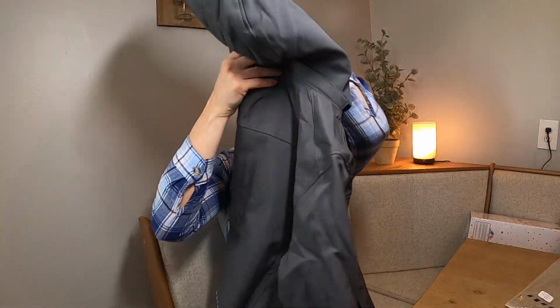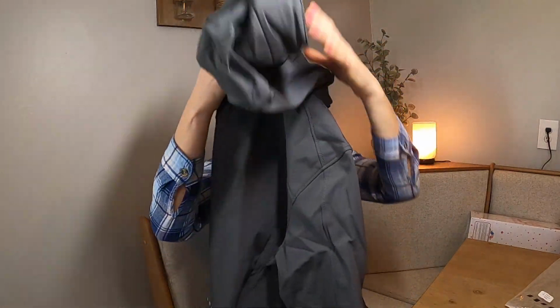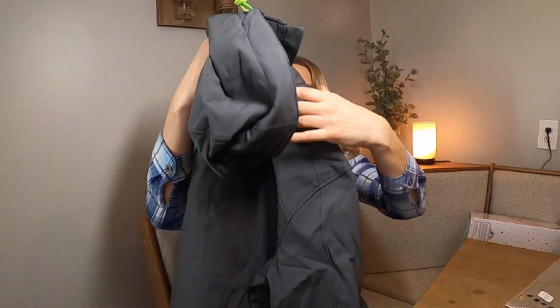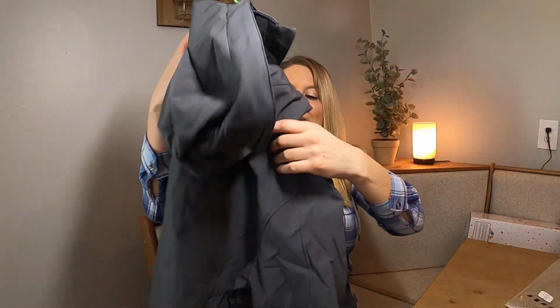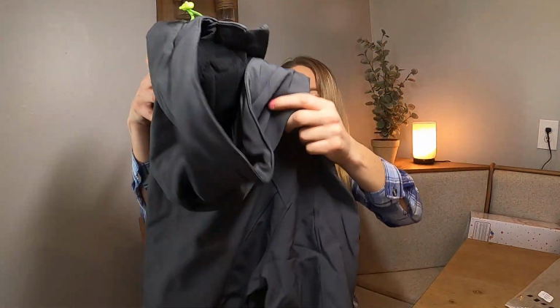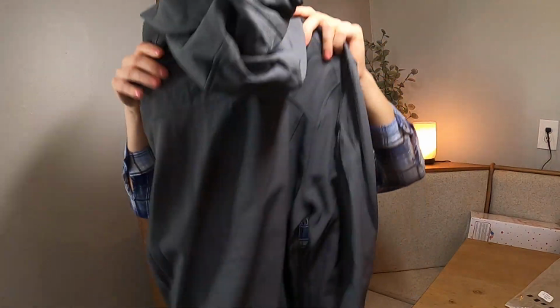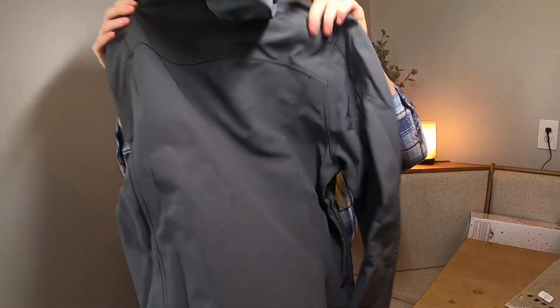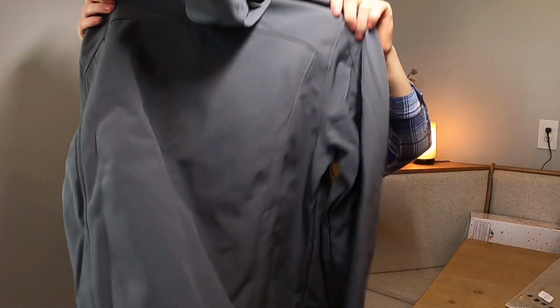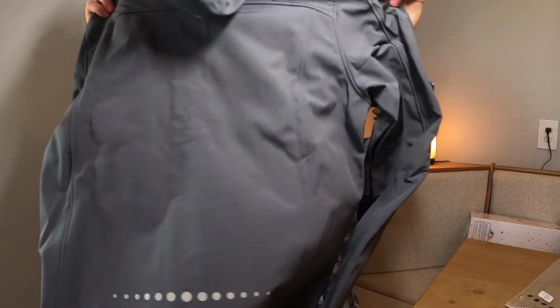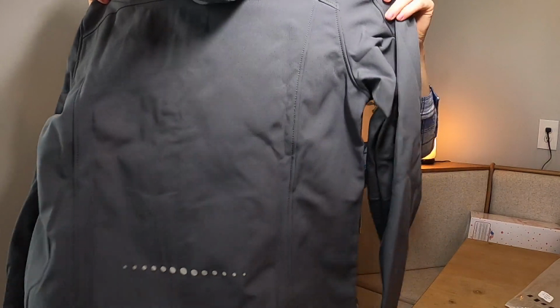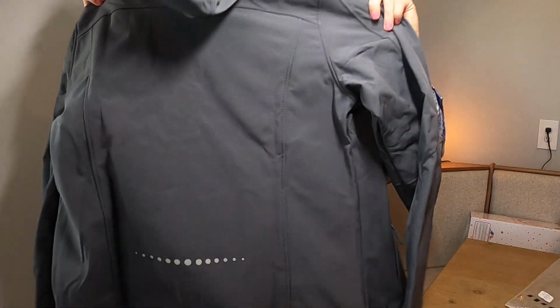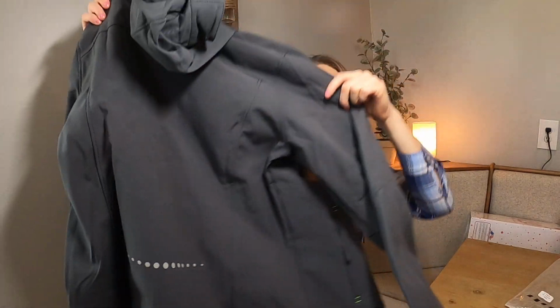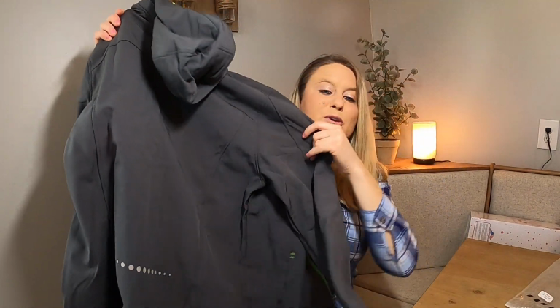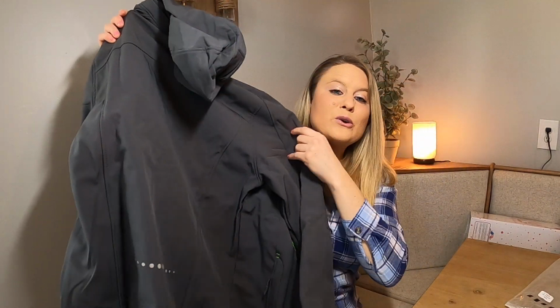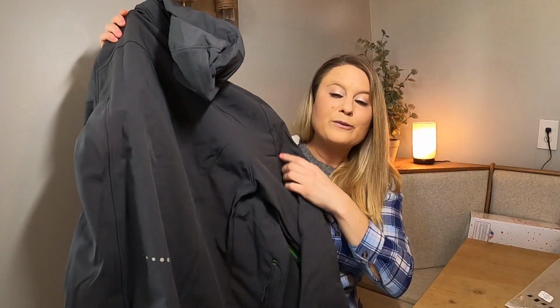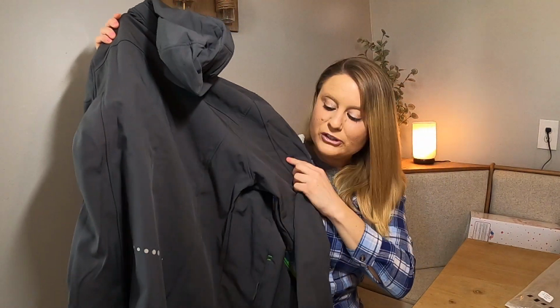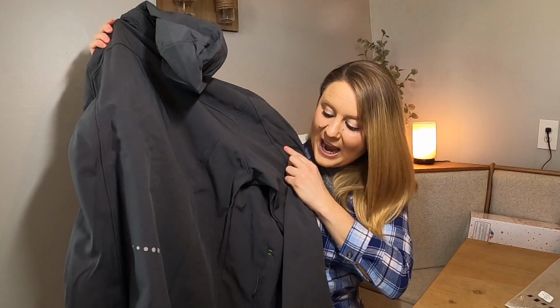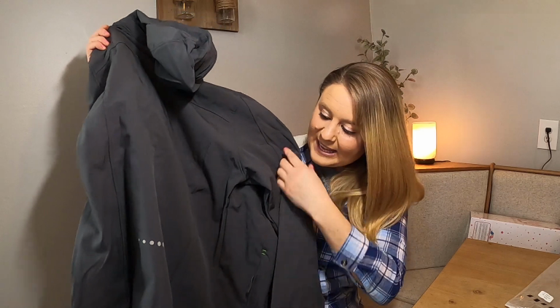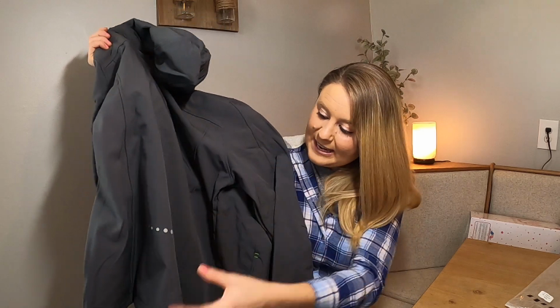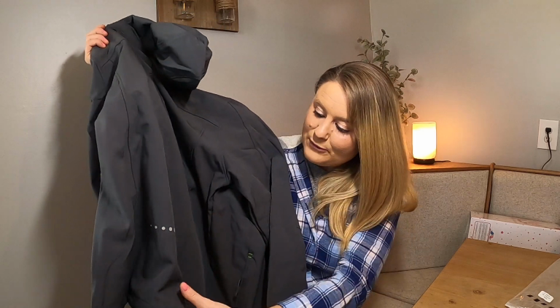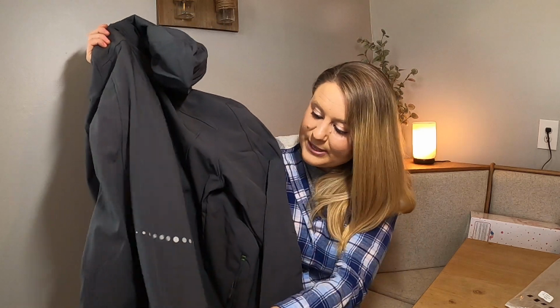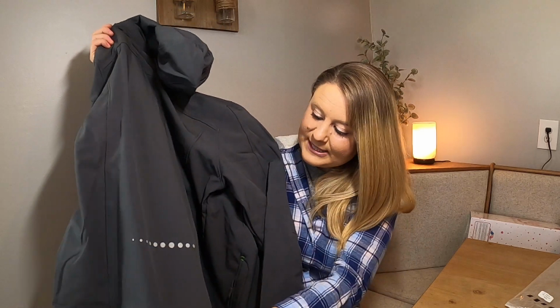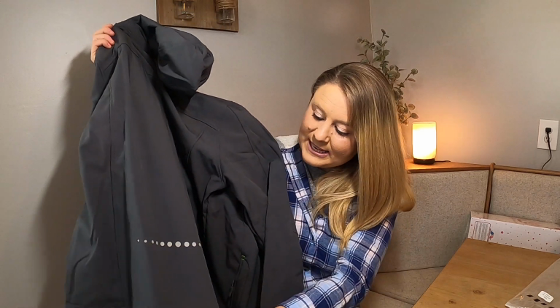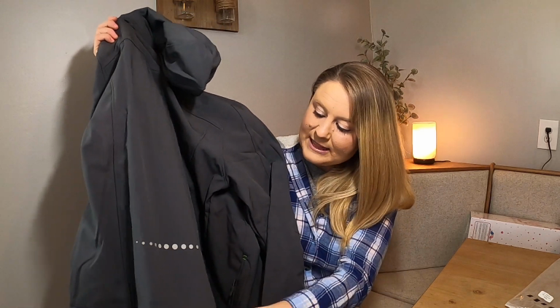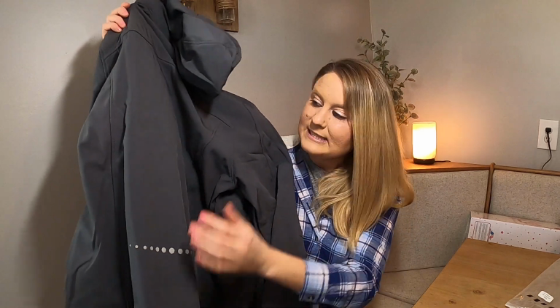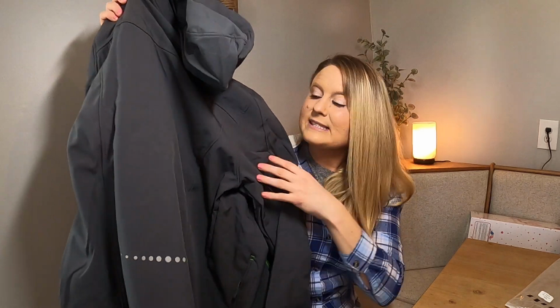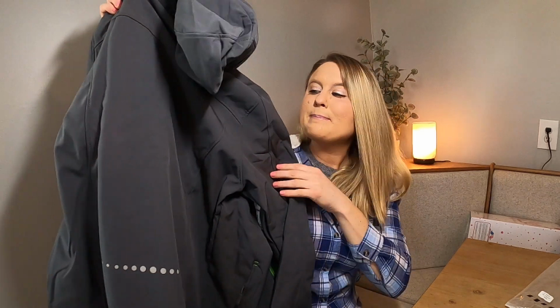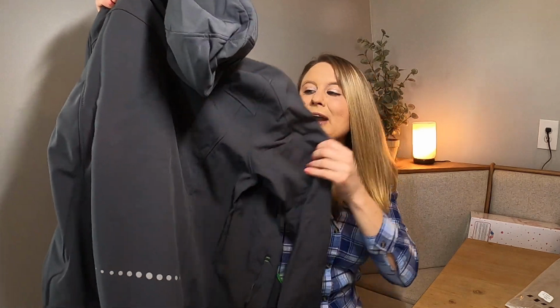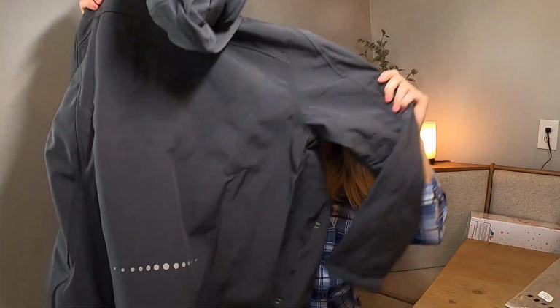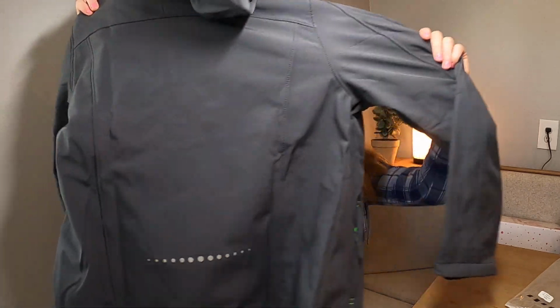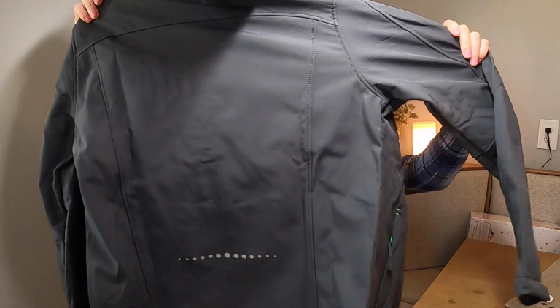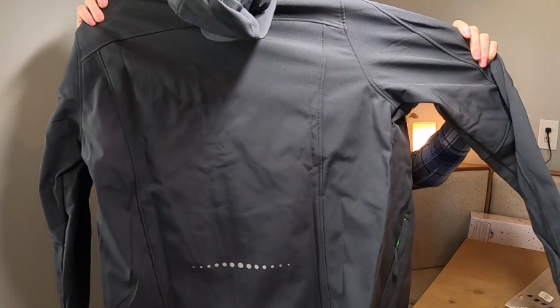This is what the back looks like. This is a beautiful jacket — you can see the back right here.